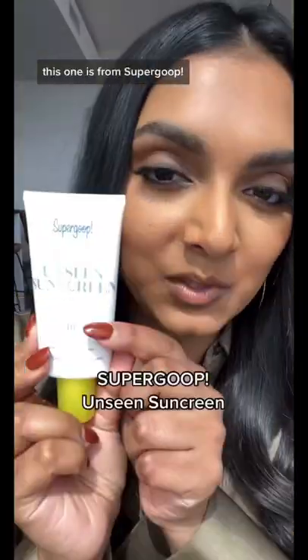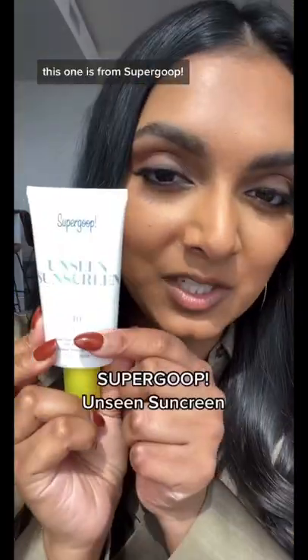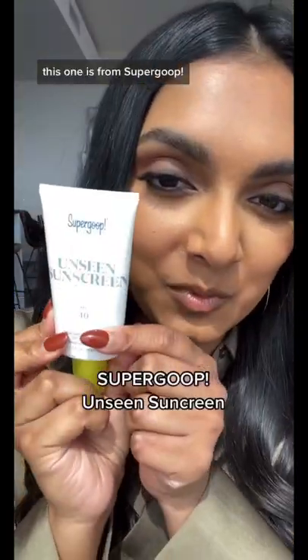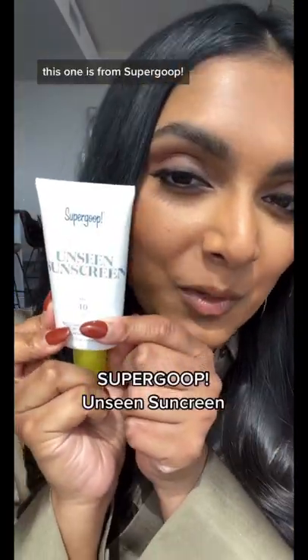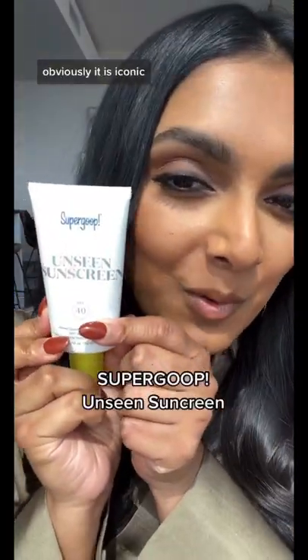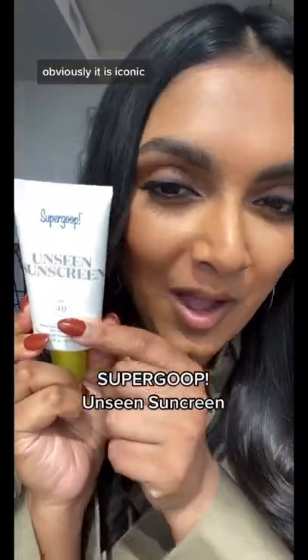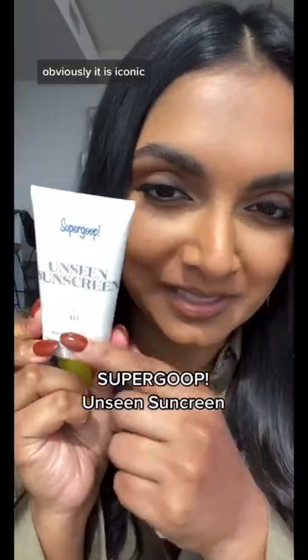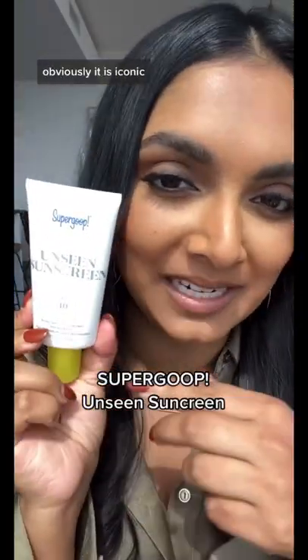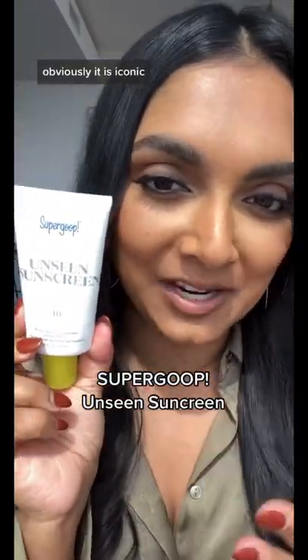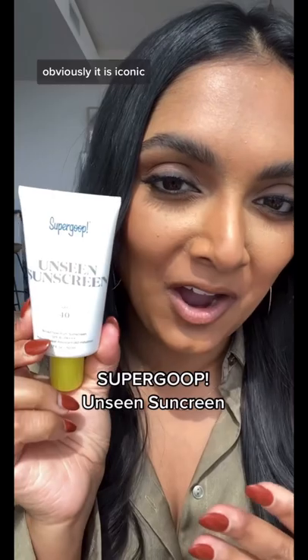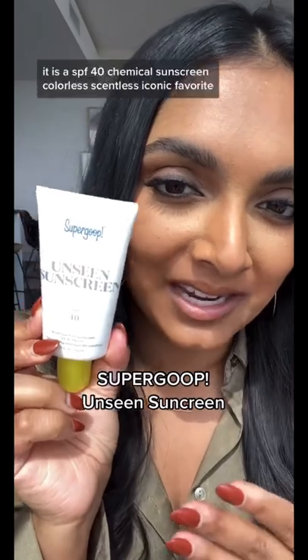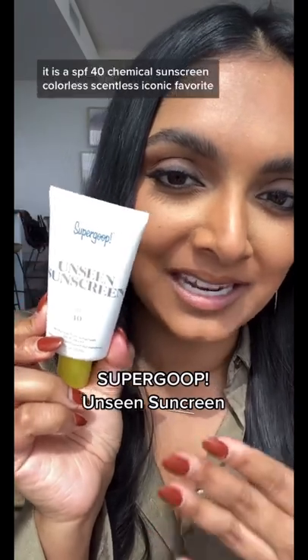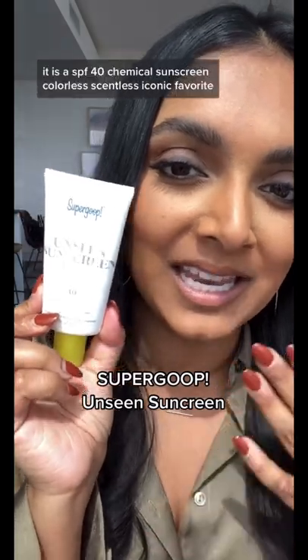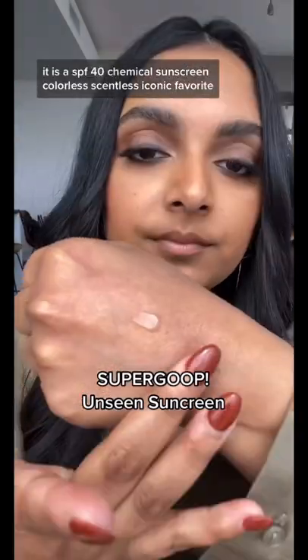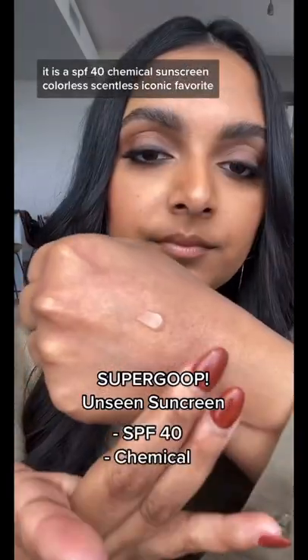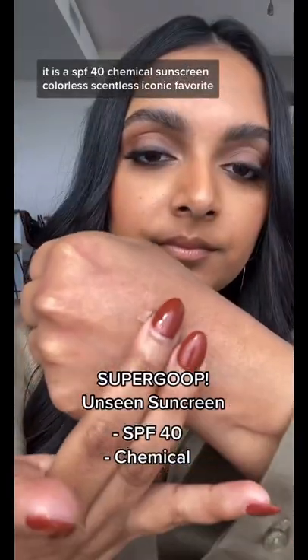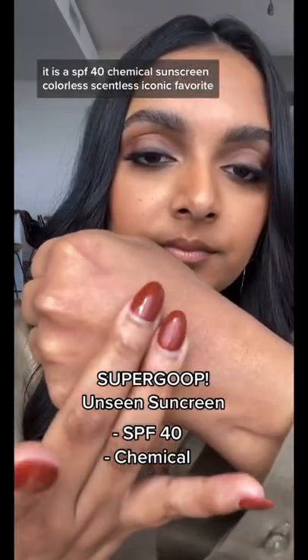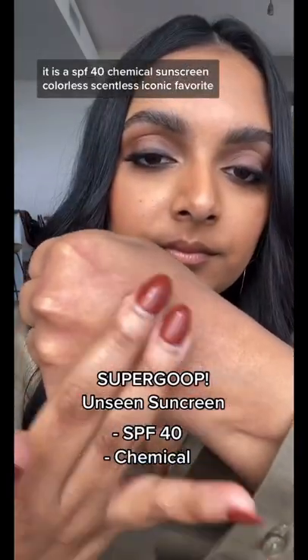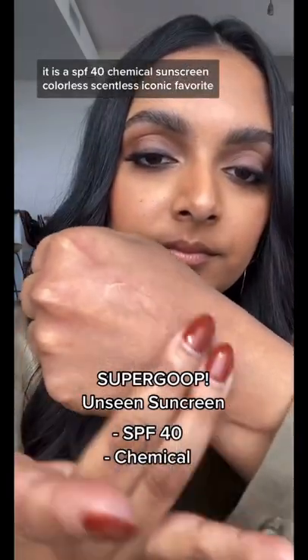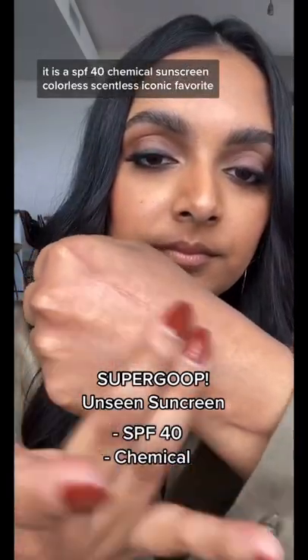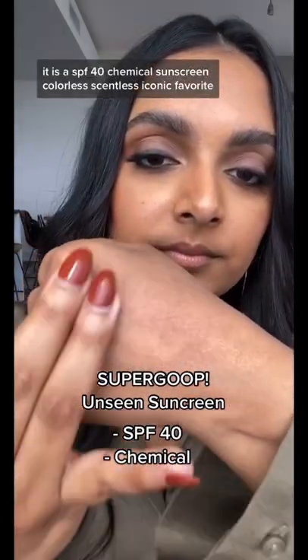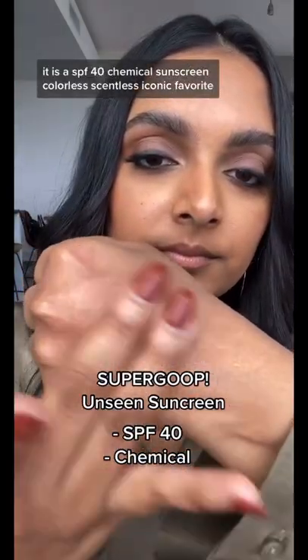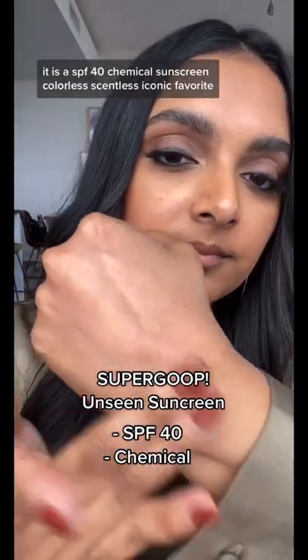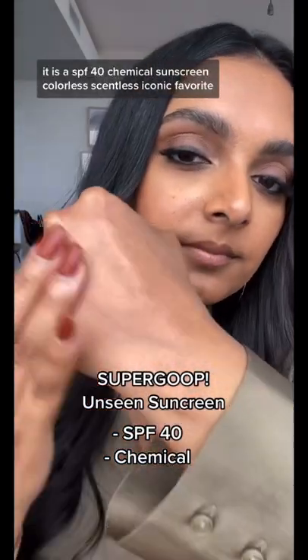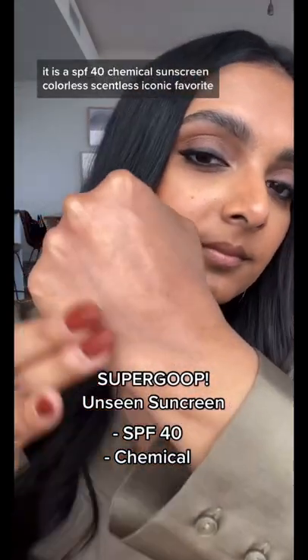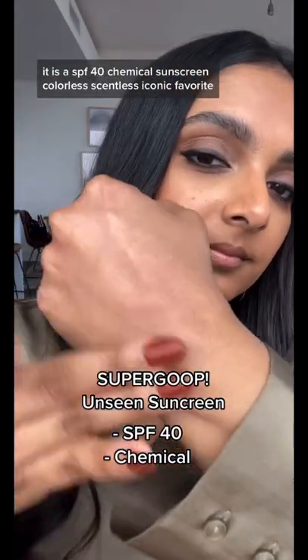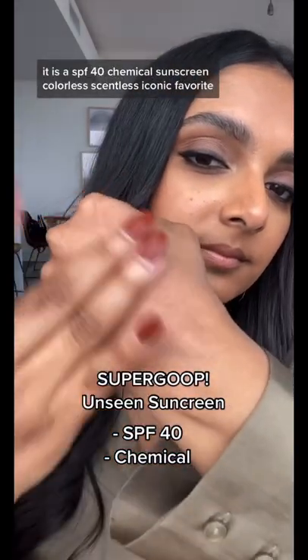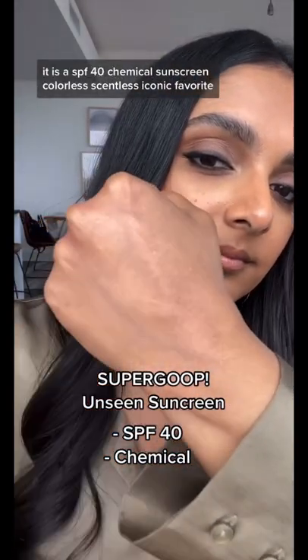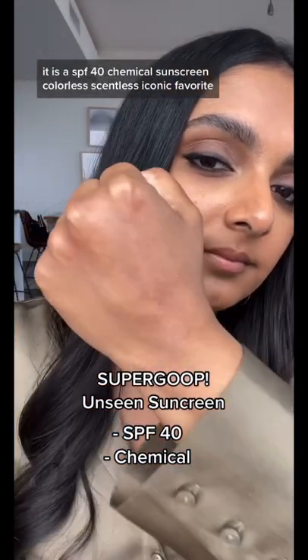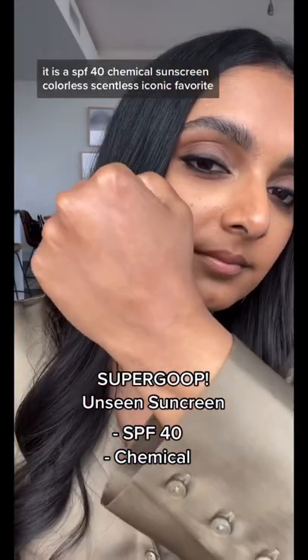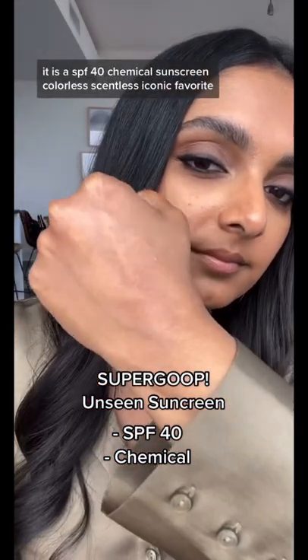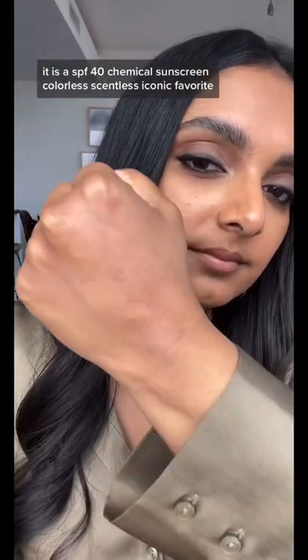This one is from Supergoop. Obviously it is iconic. It is an SPF 40 chemical sunscreen — colorless, scentless, iconic favorite.